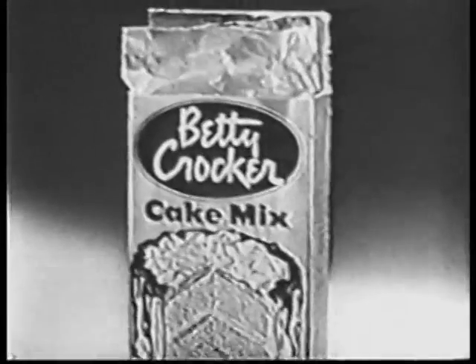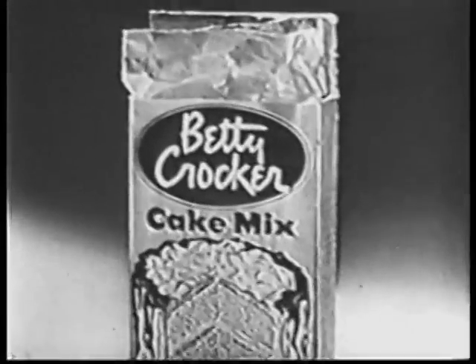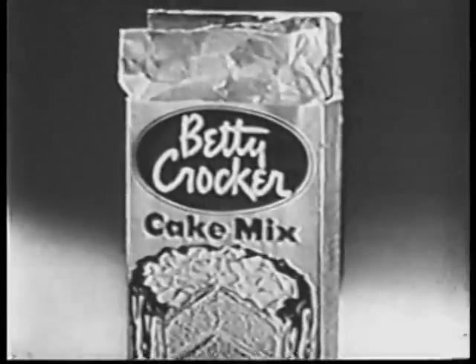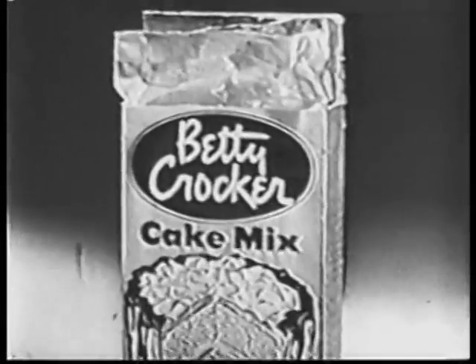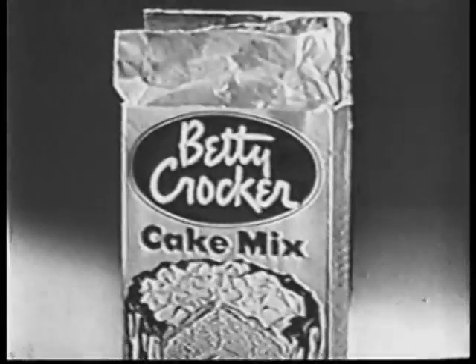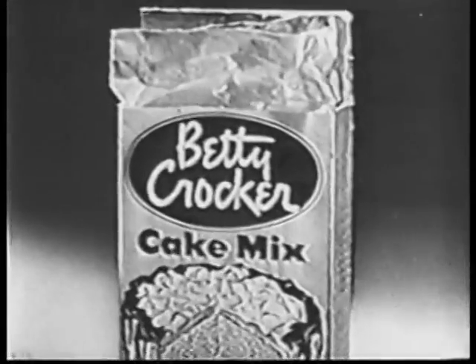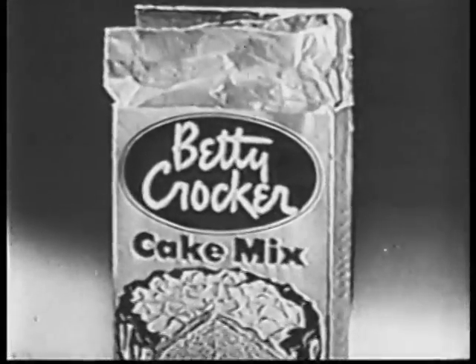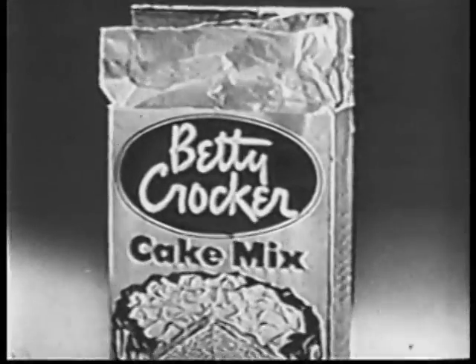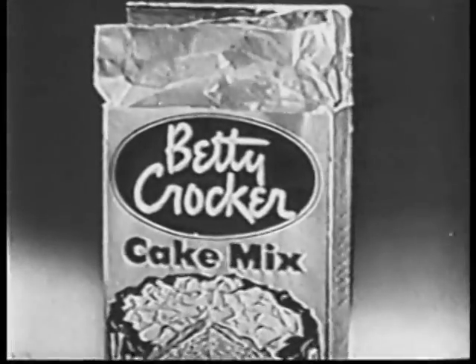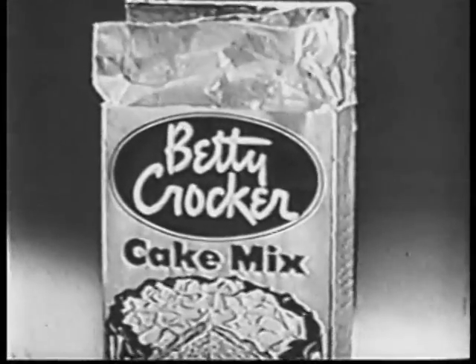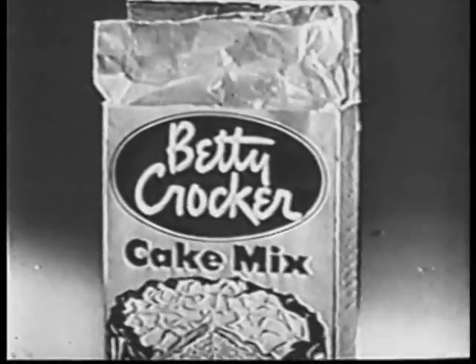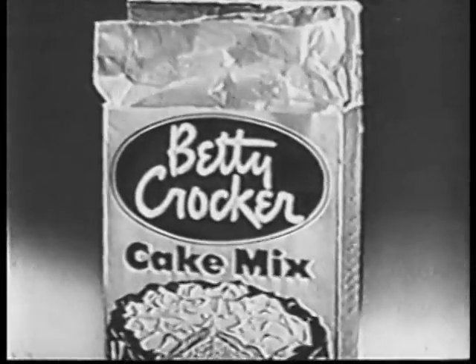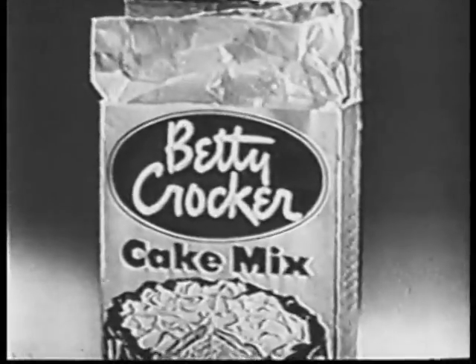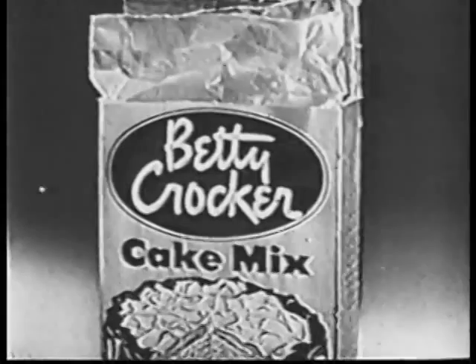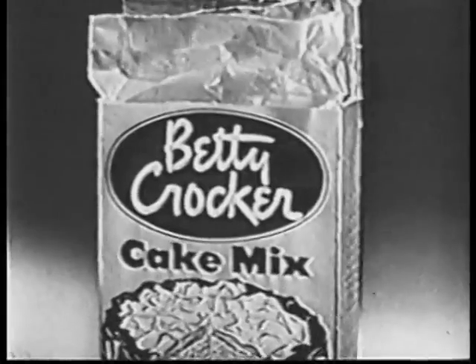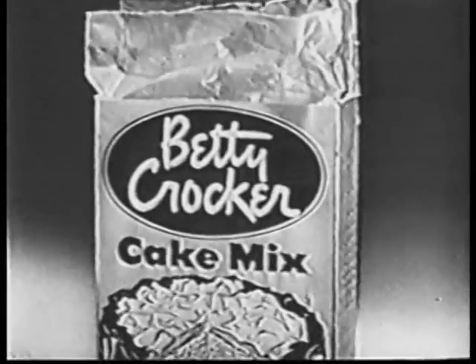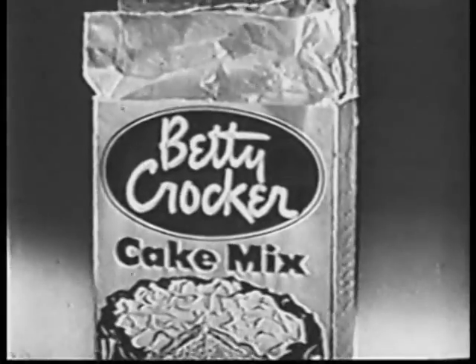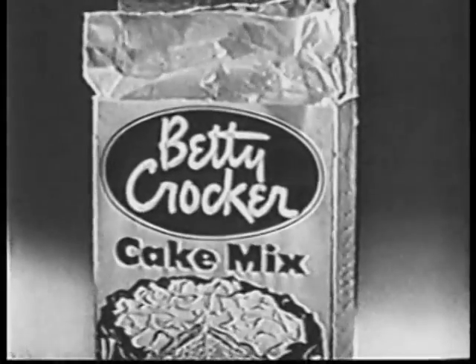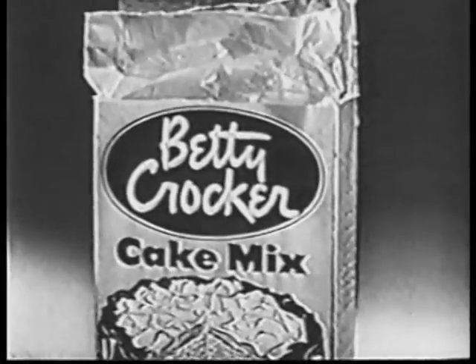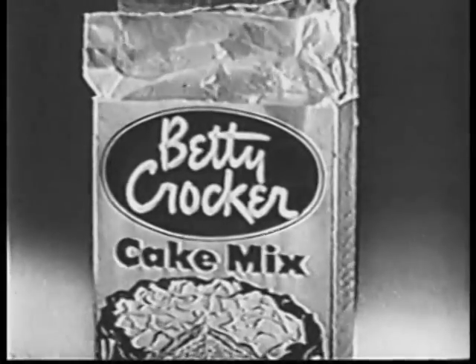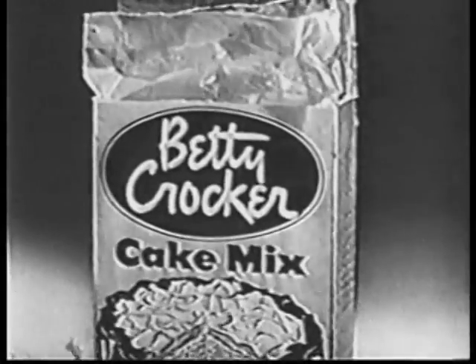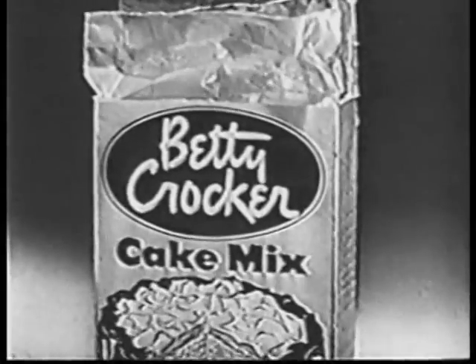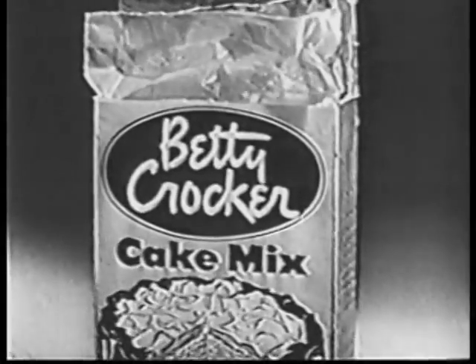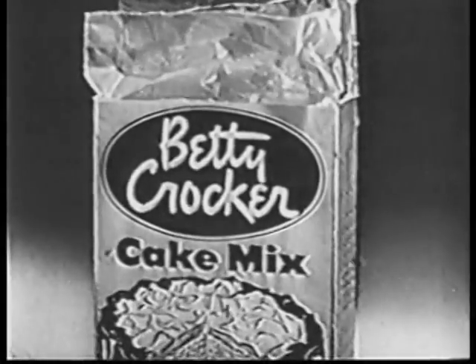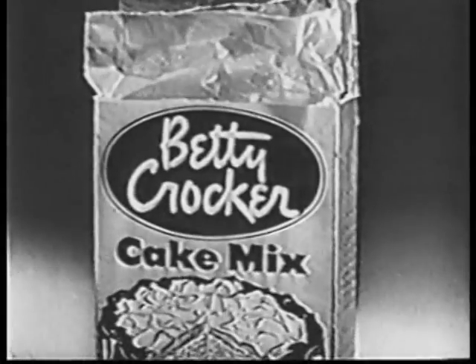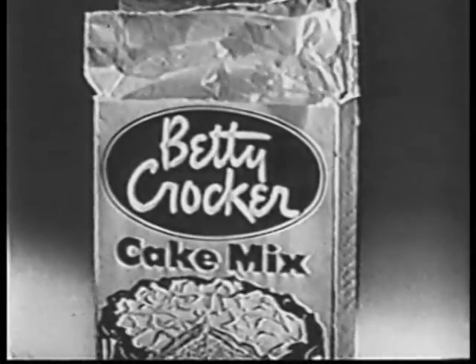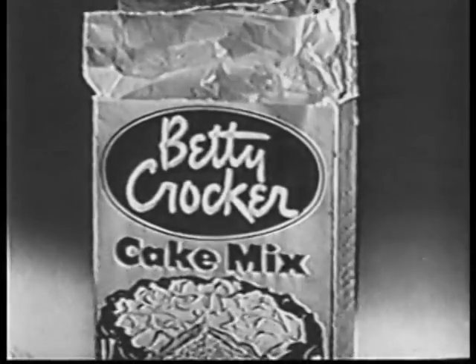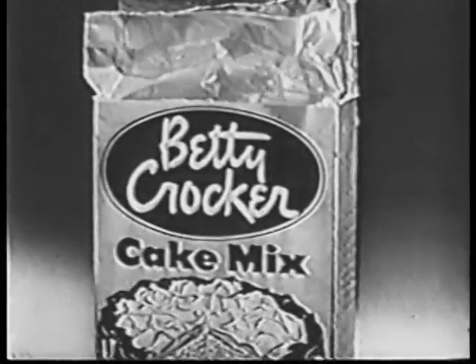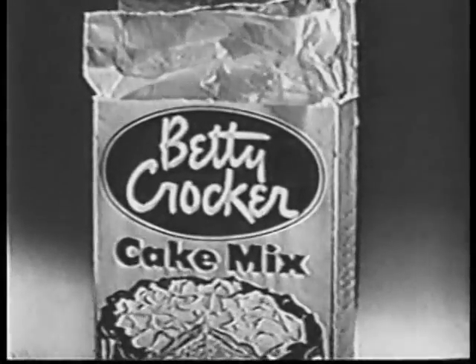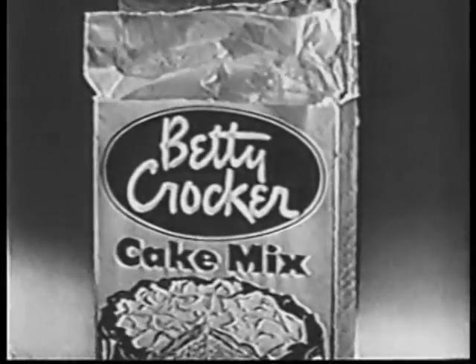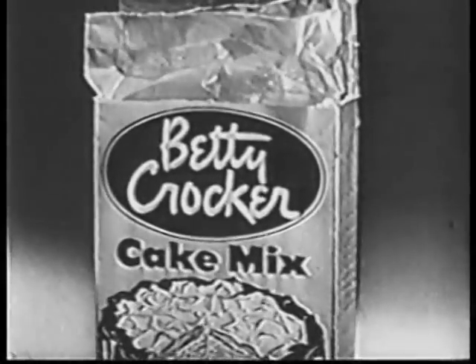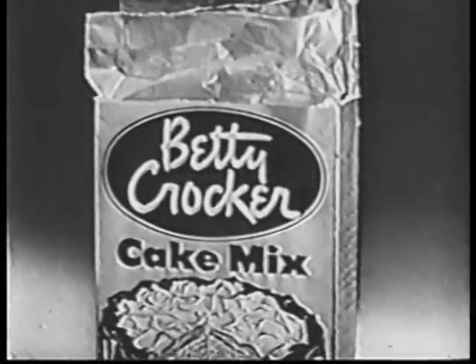Try Betty Crocker cake mixes and always make big, moist, fresh egg cakes. Then you'll enjoy it.